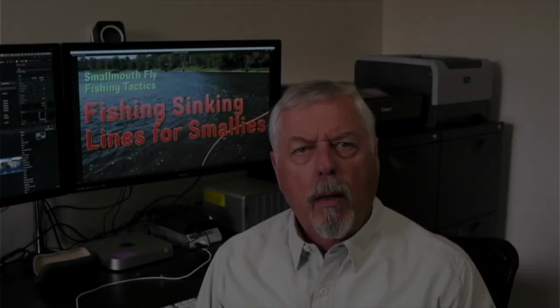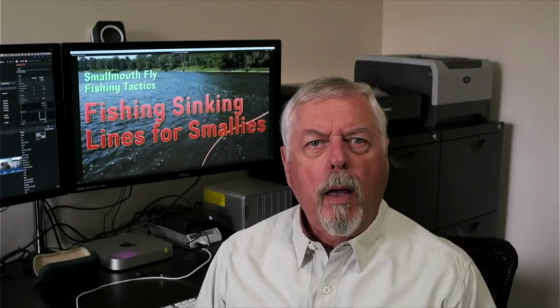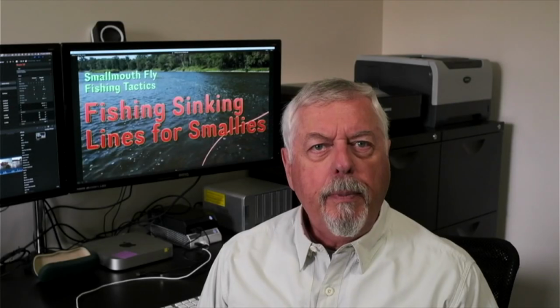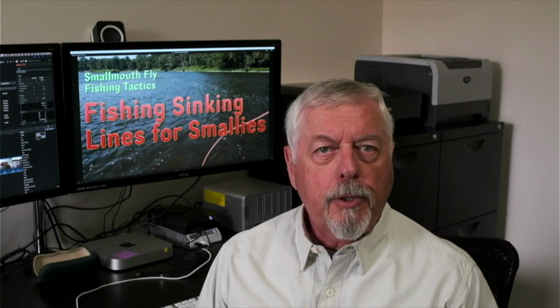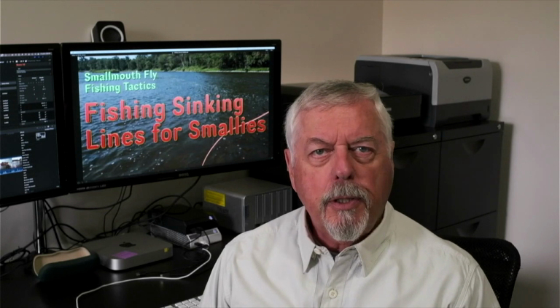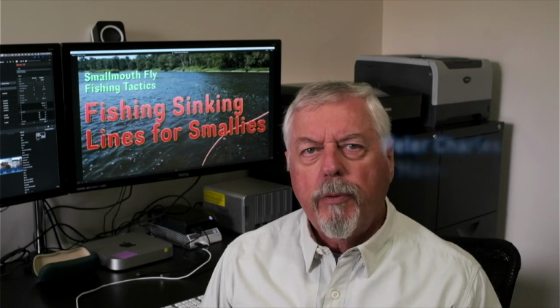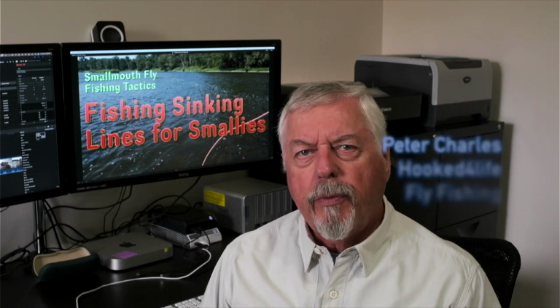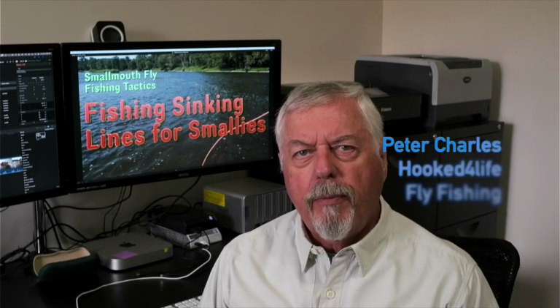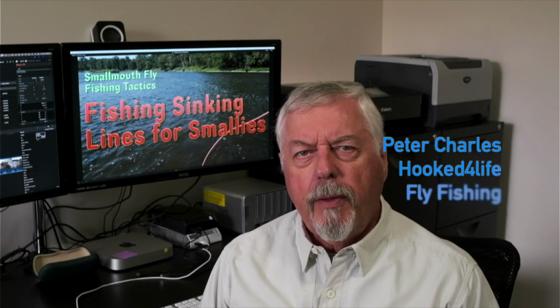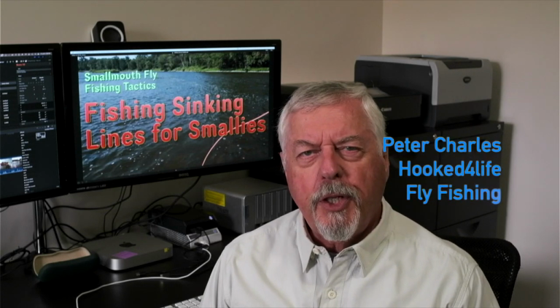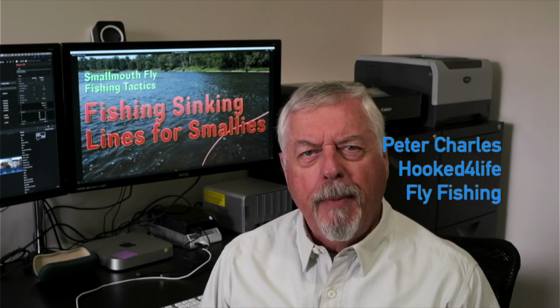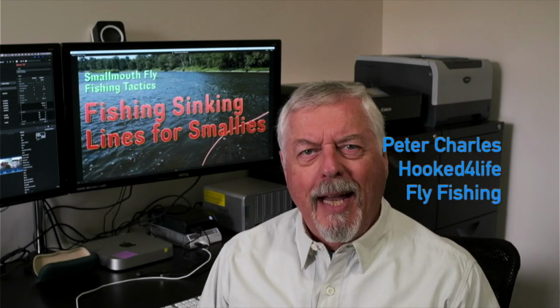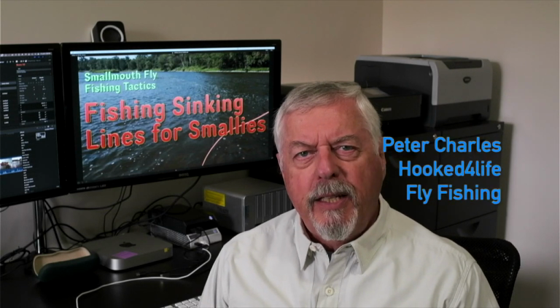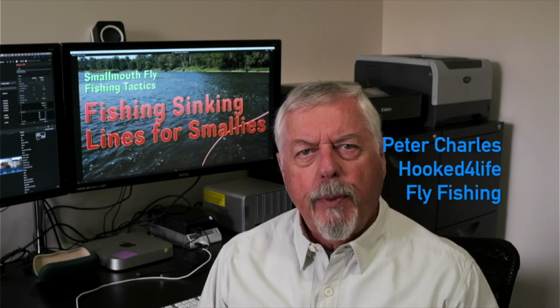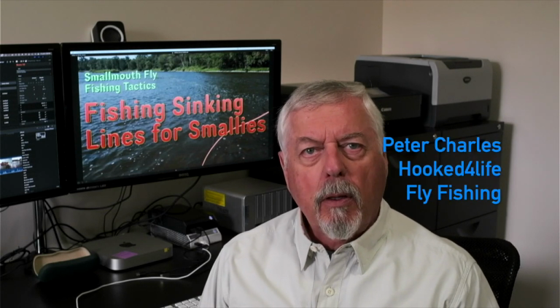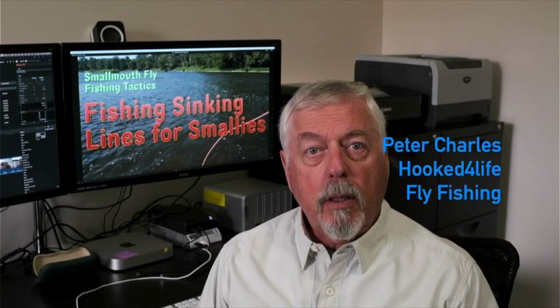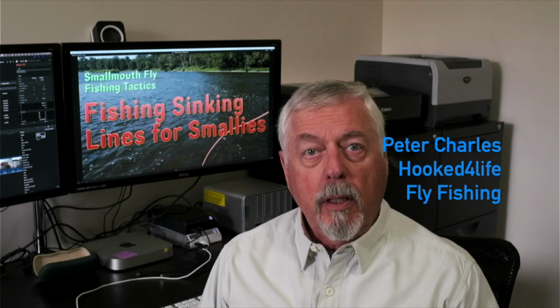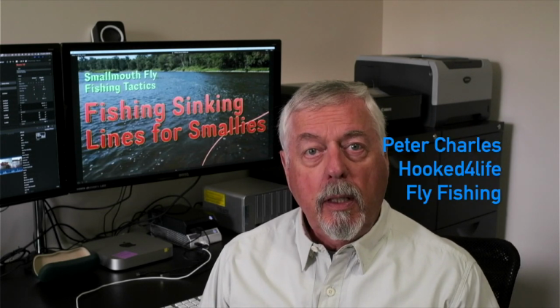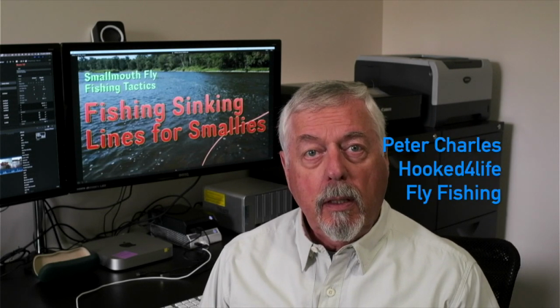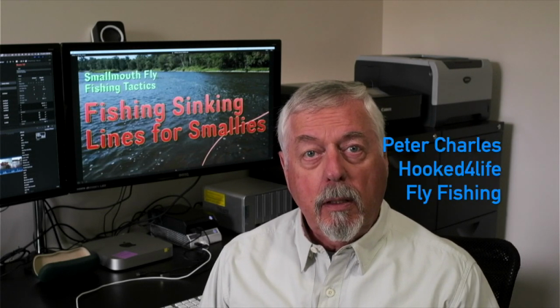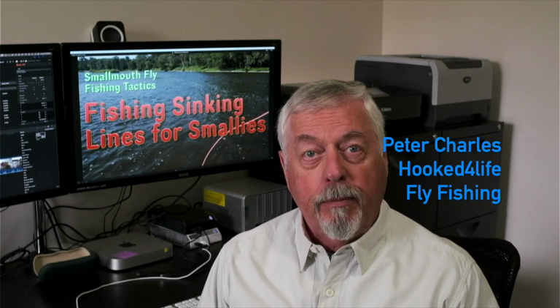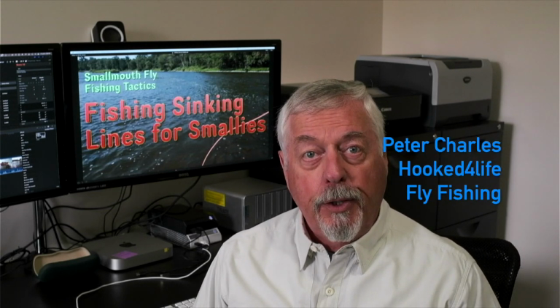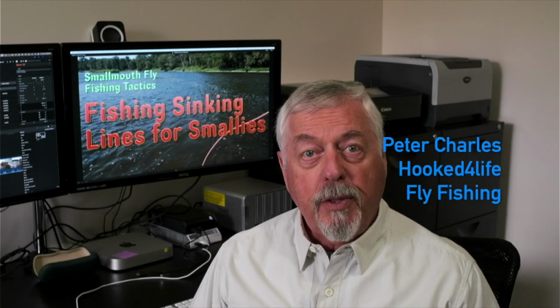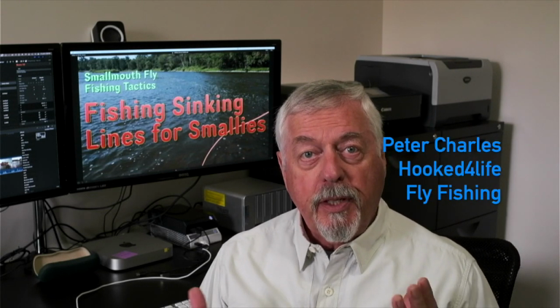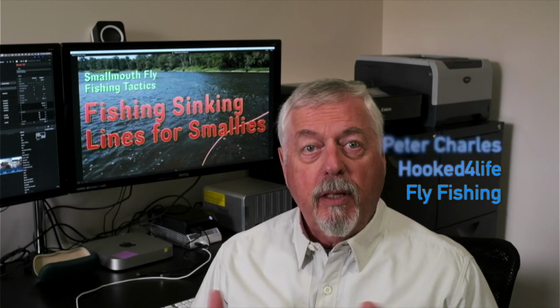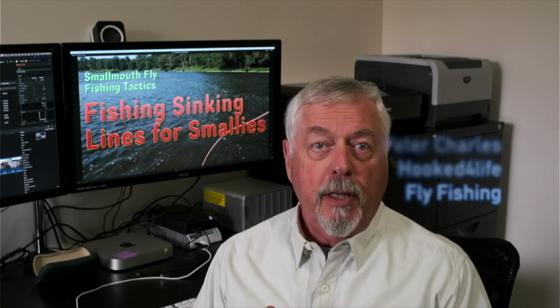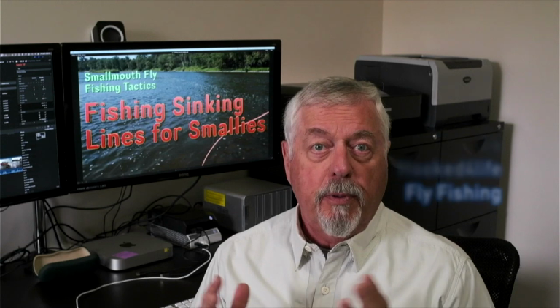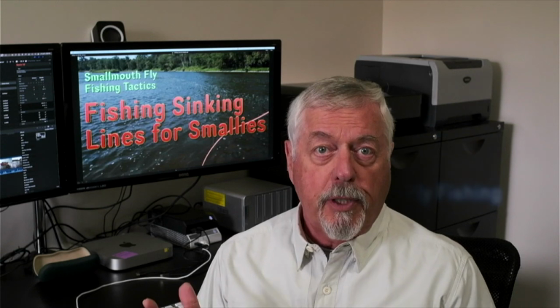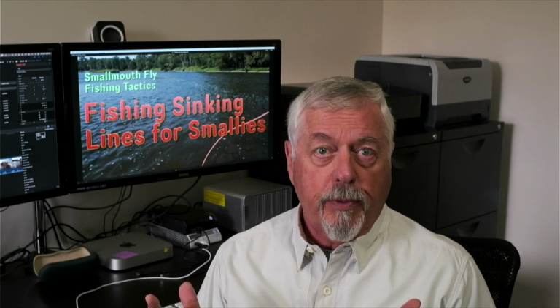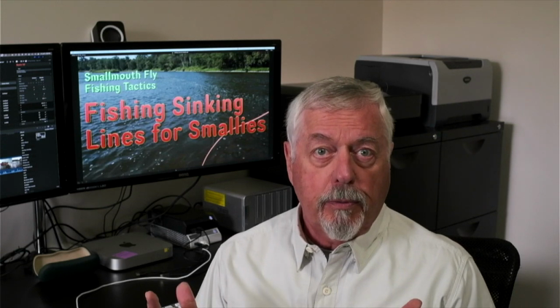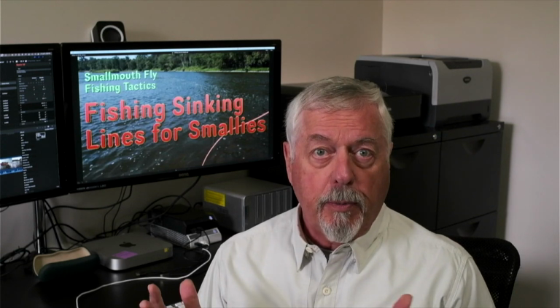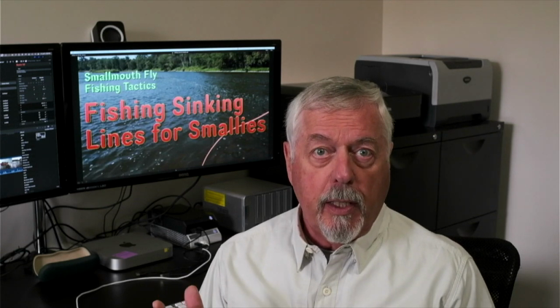Hi, Peter Charles here. Welcome to Life Fly Fishing. And today we're going to look at the use of sinking lines when fishing for smallies.